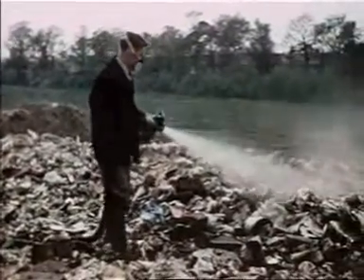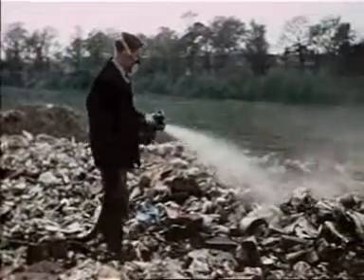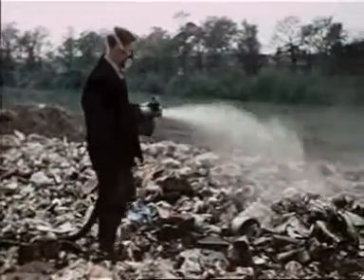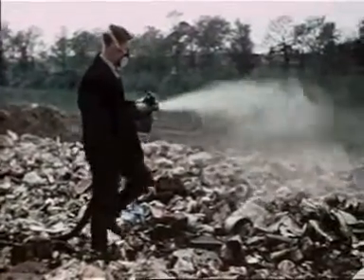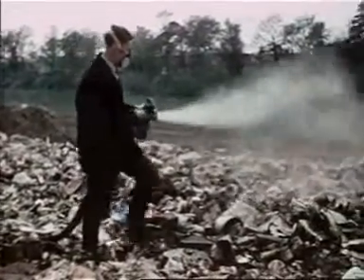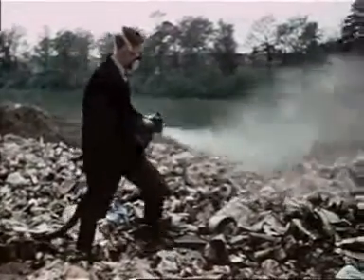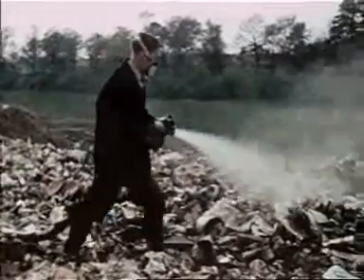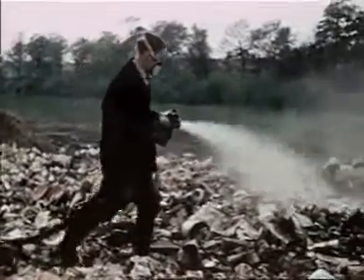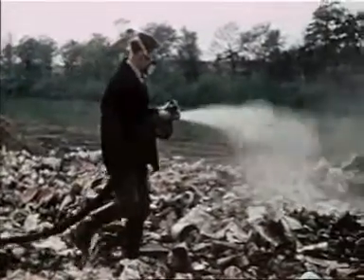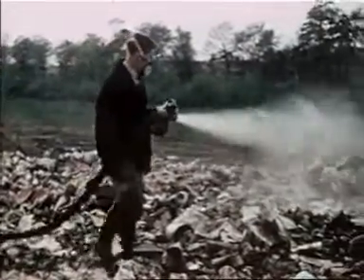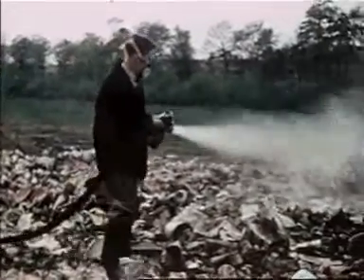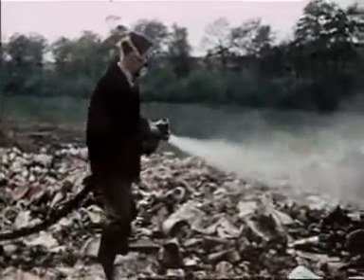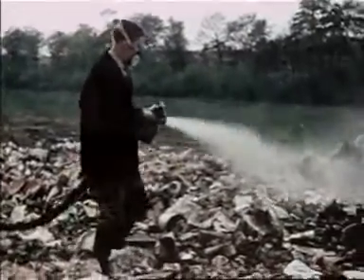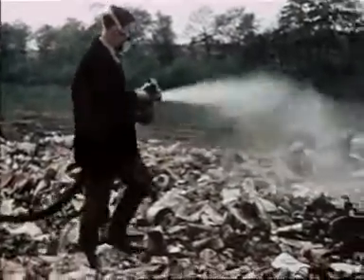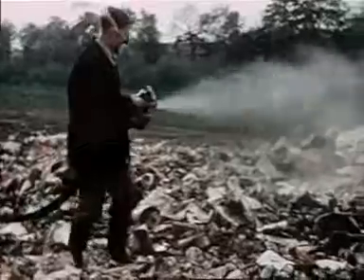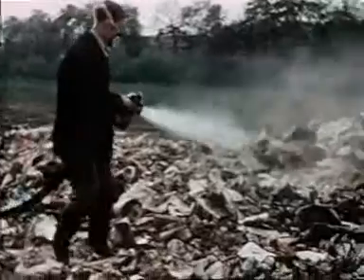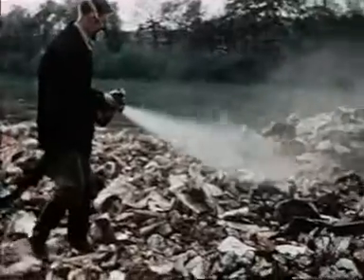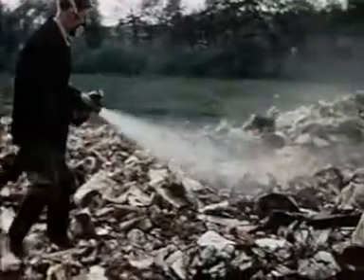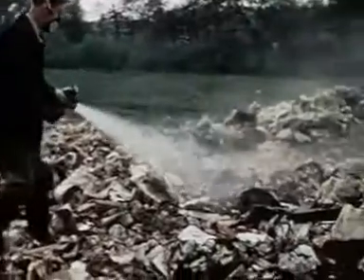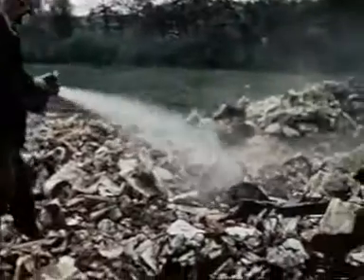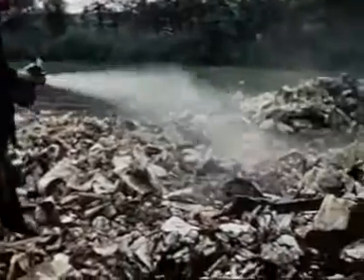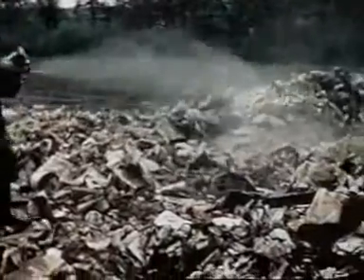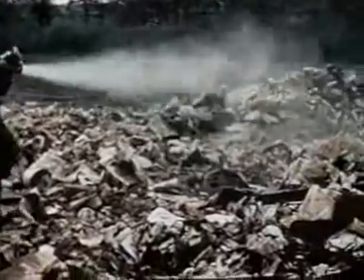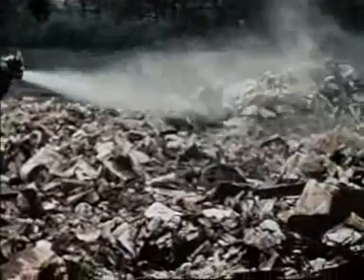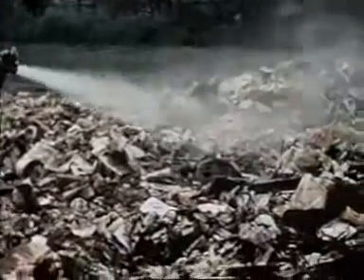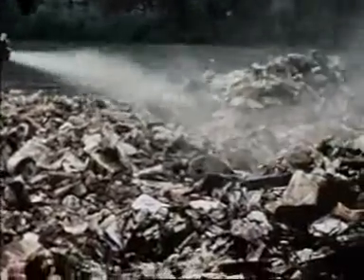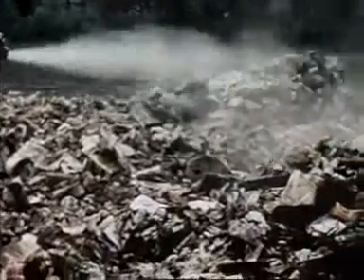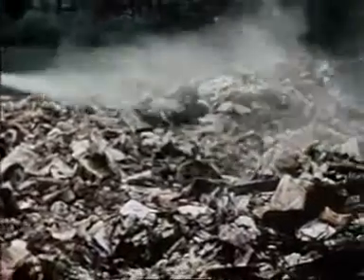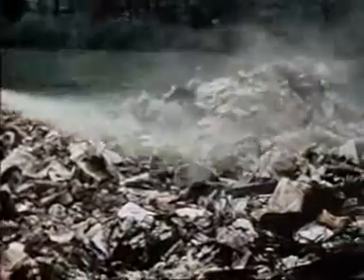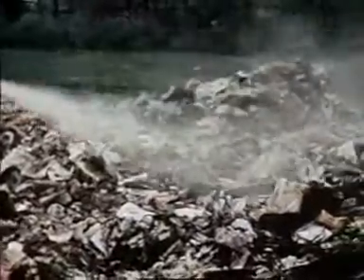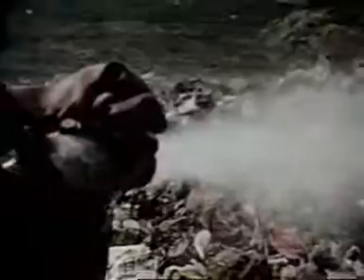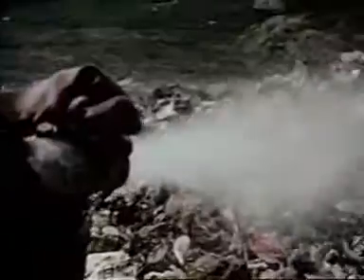Power driven sprayers are an advantage on tips with a large area to be covered and they reduce the manual effort involved.